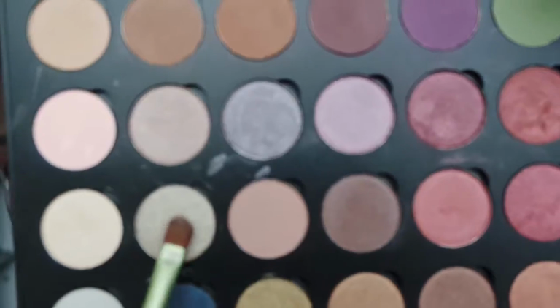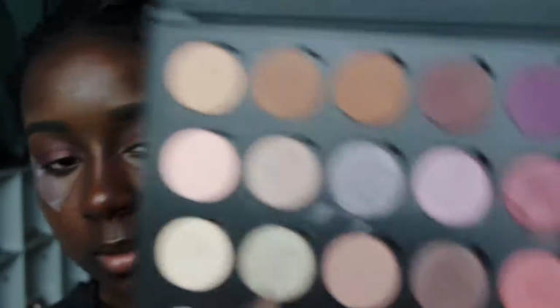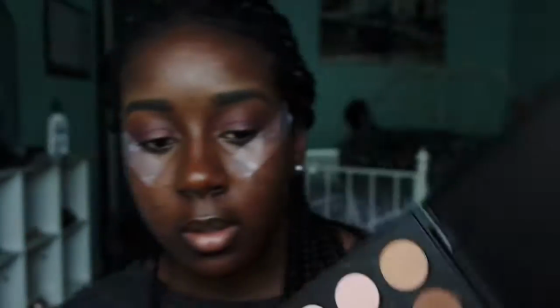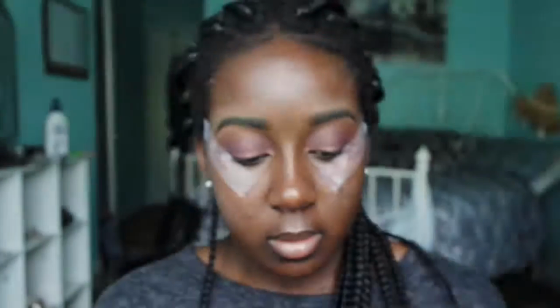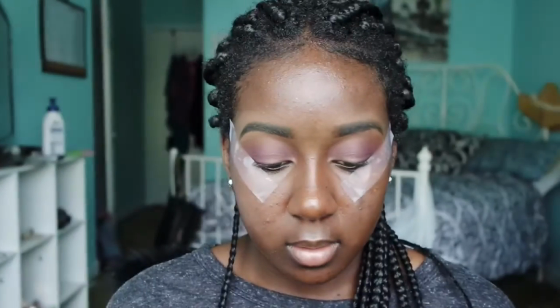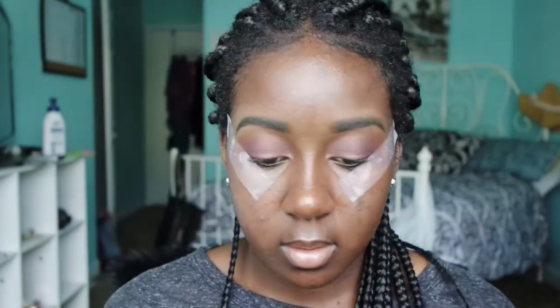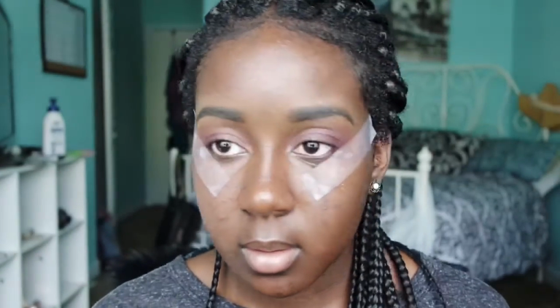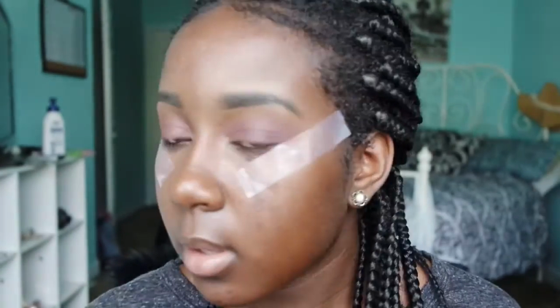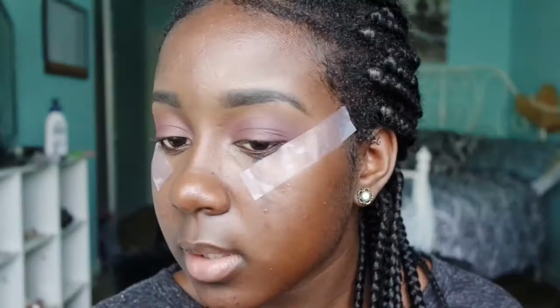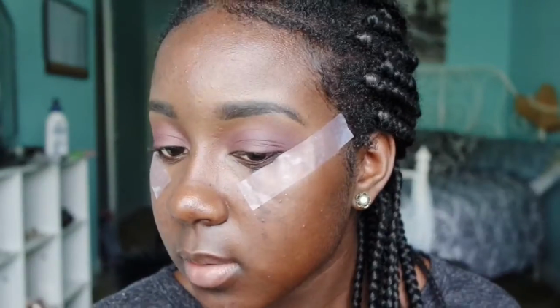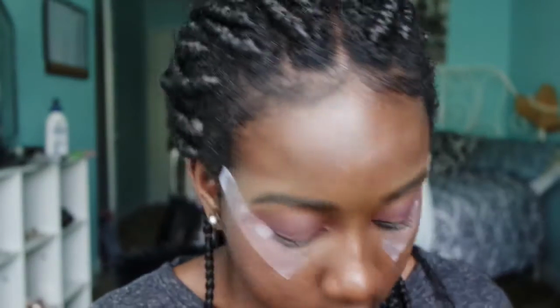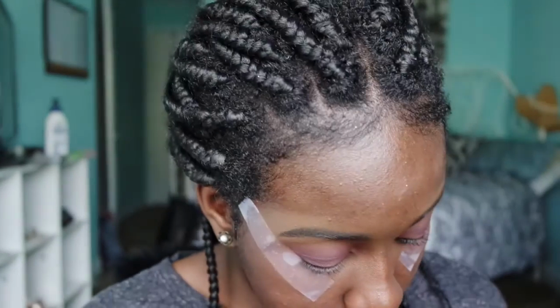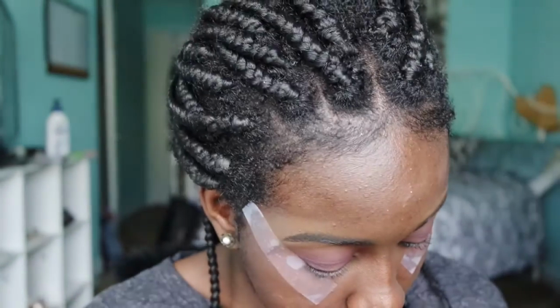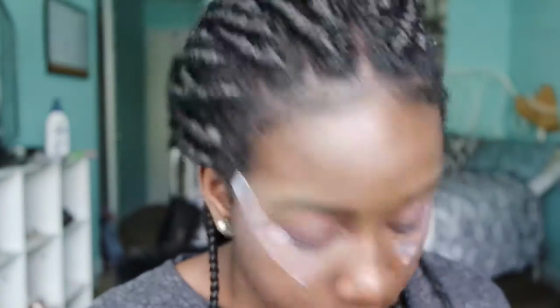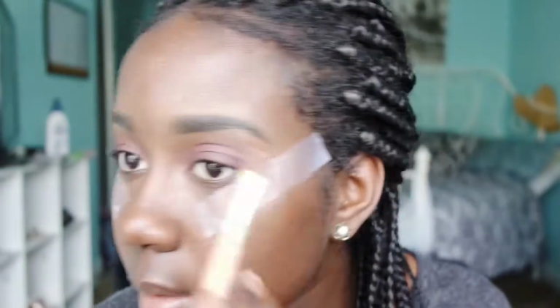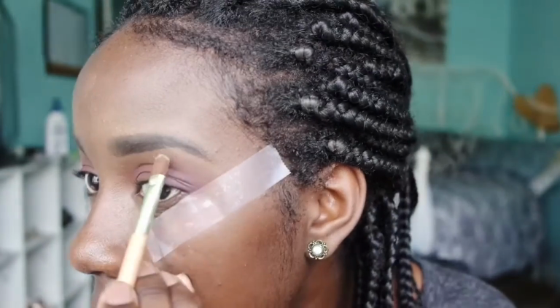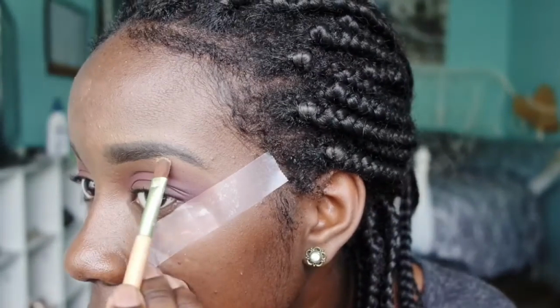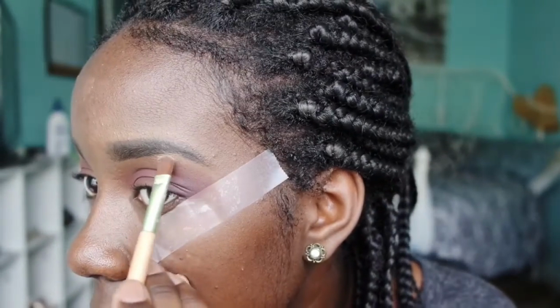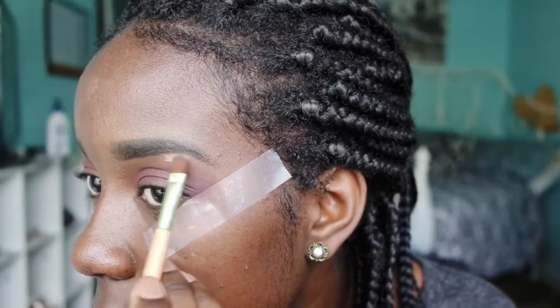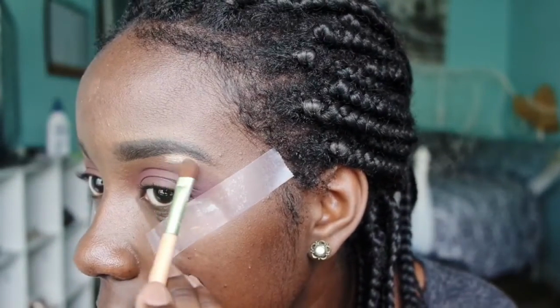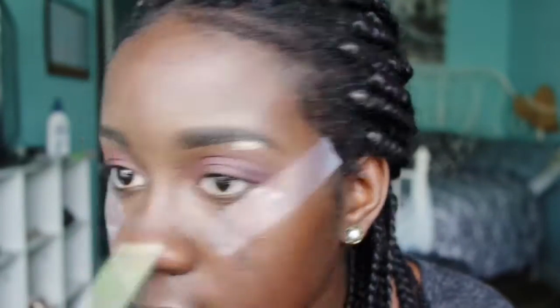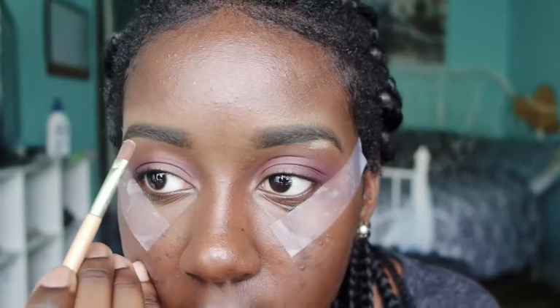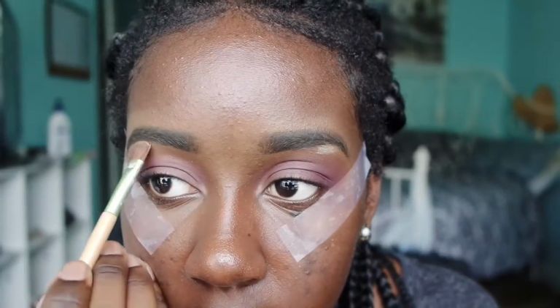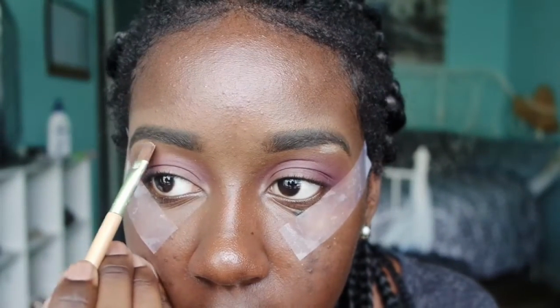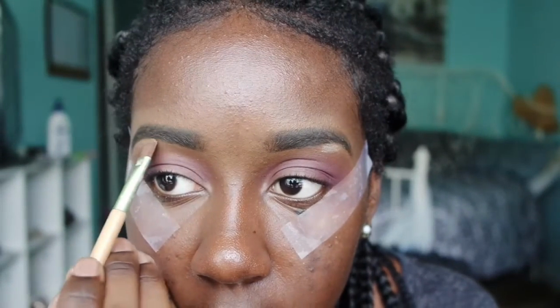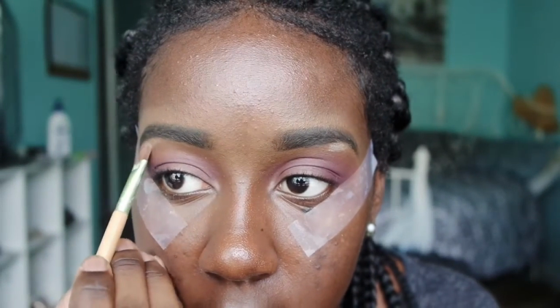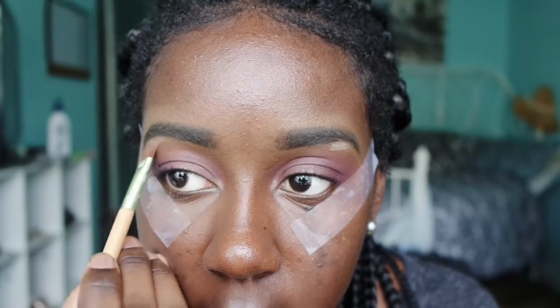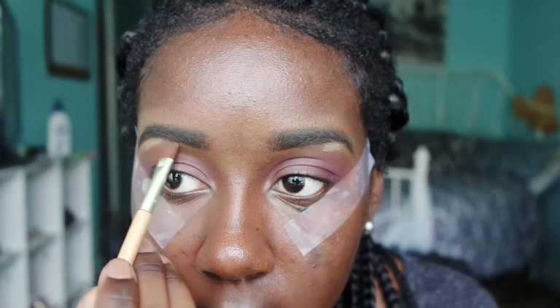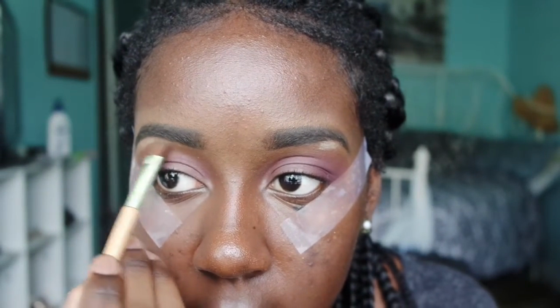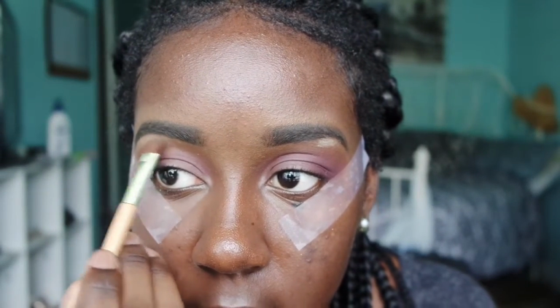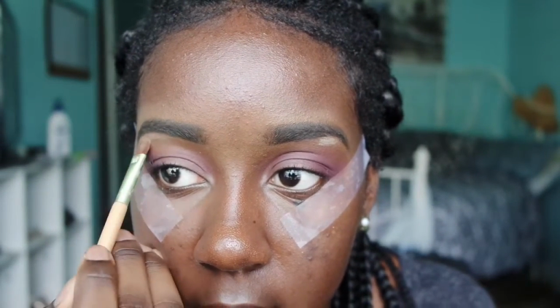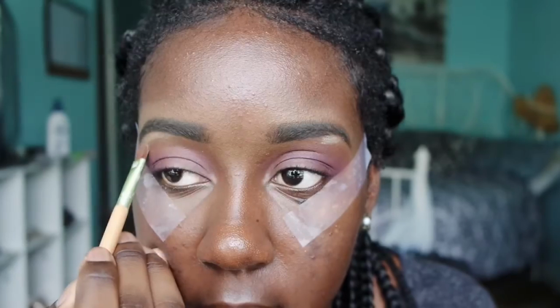Now using the shade Aluminum Taupe from Coastal Scents, I'm going to put that under my eyebrow. And if you put too much like I did, you can always just blend it out.